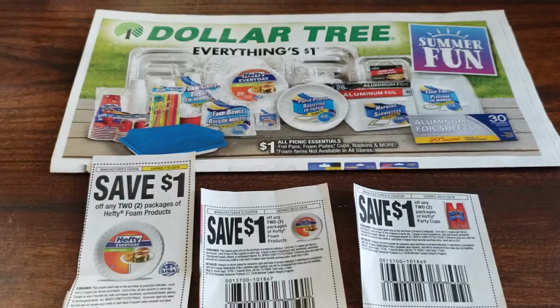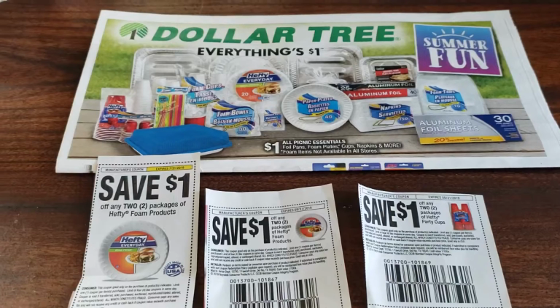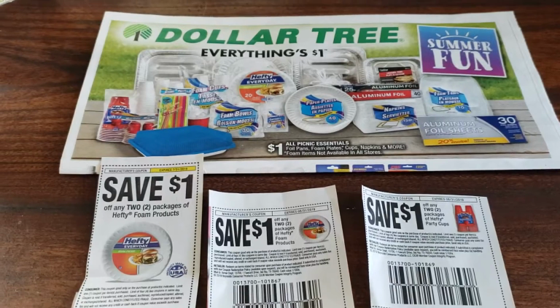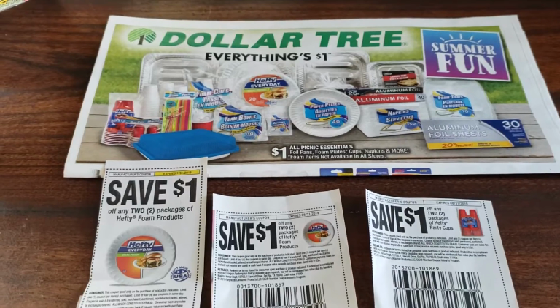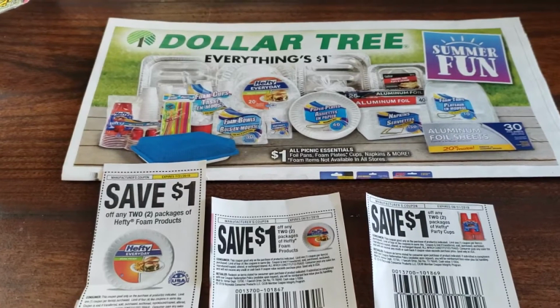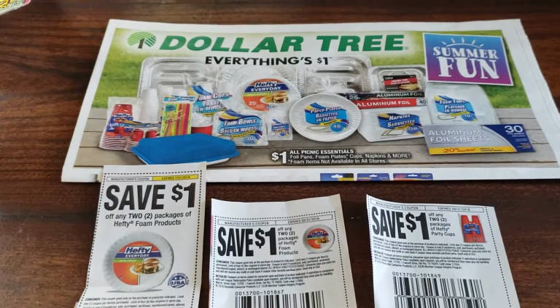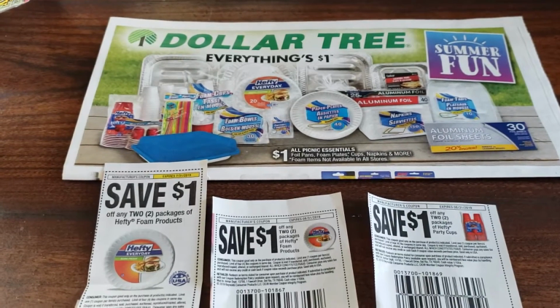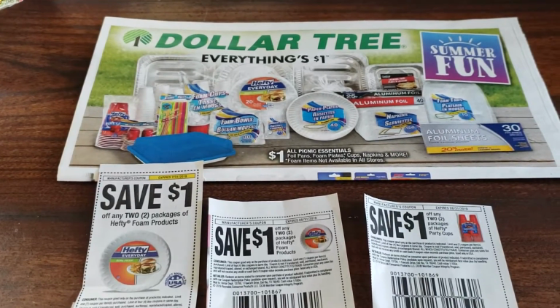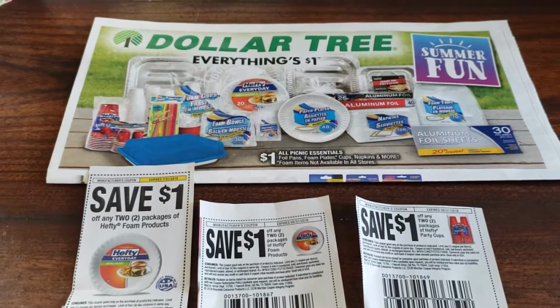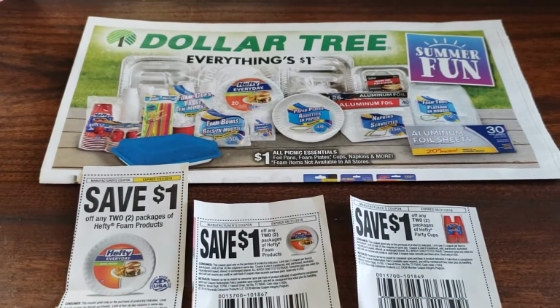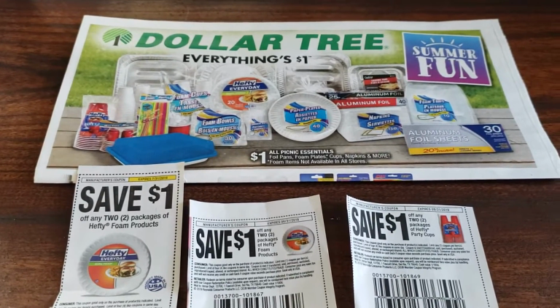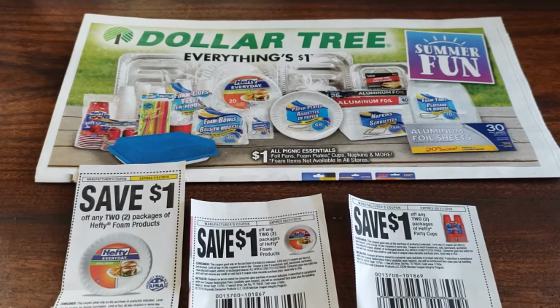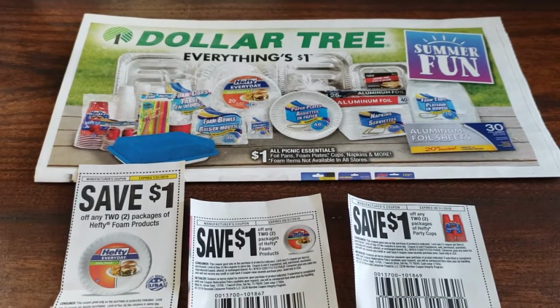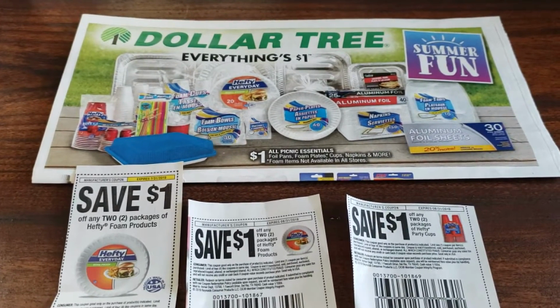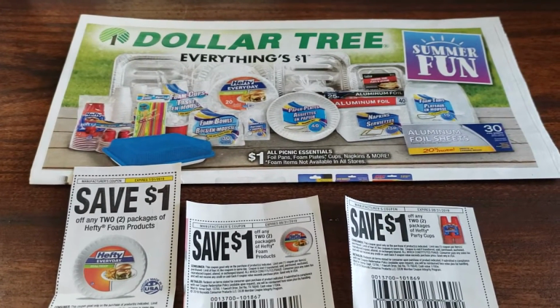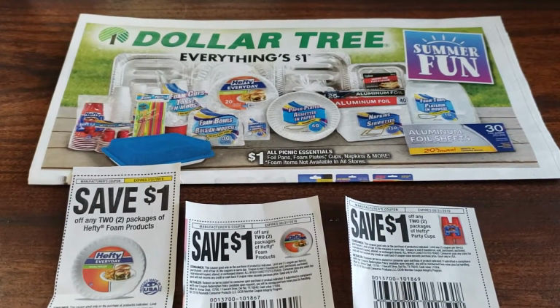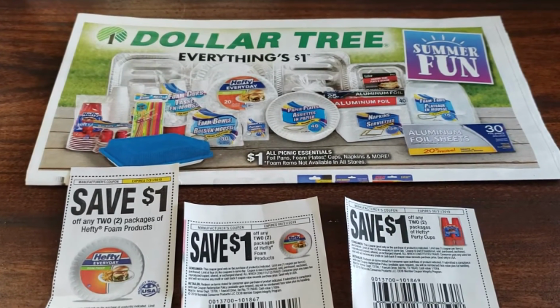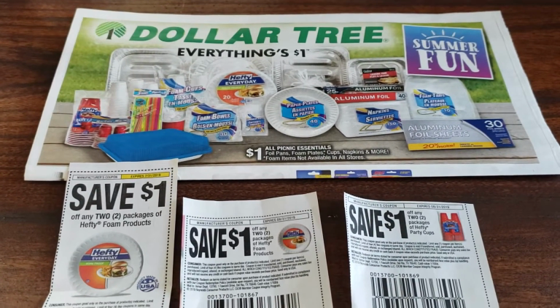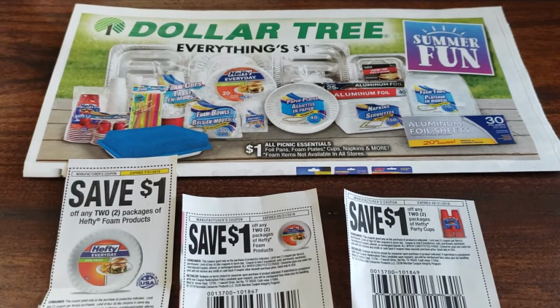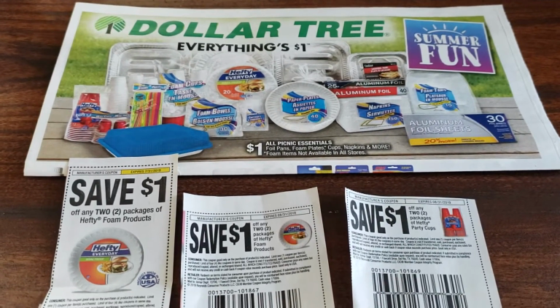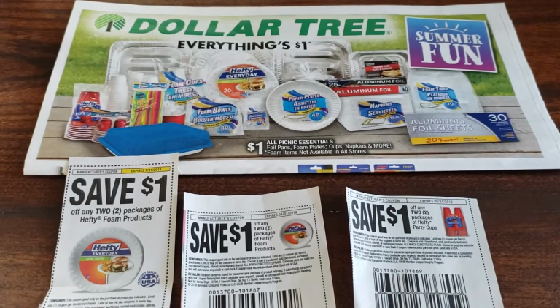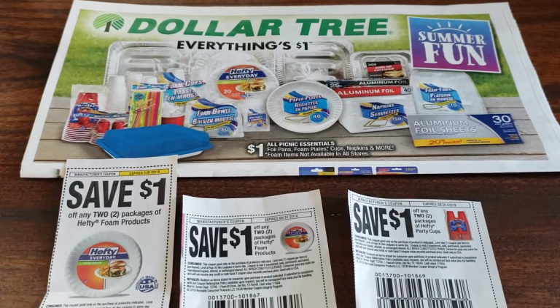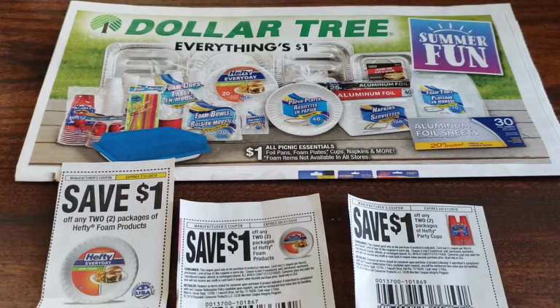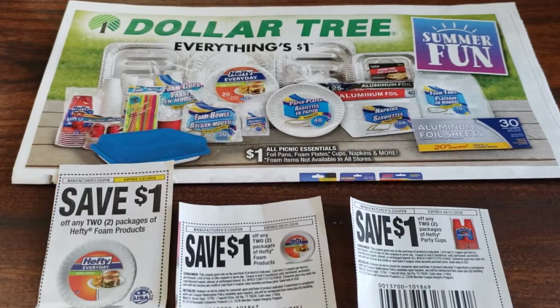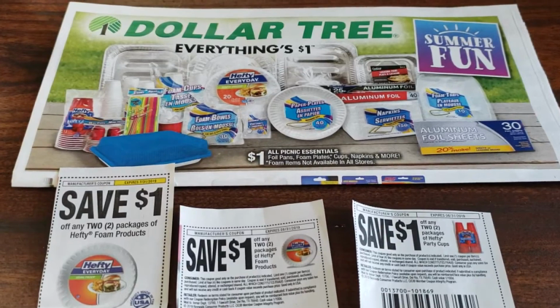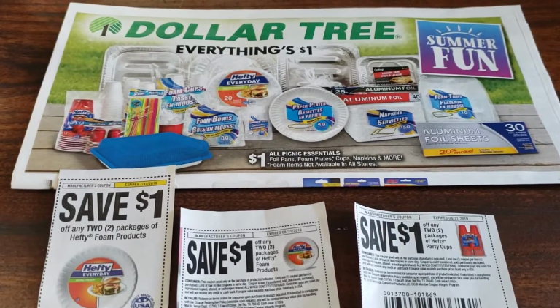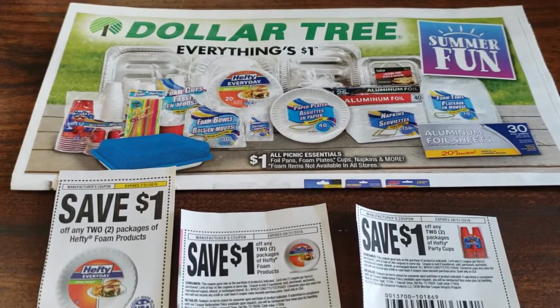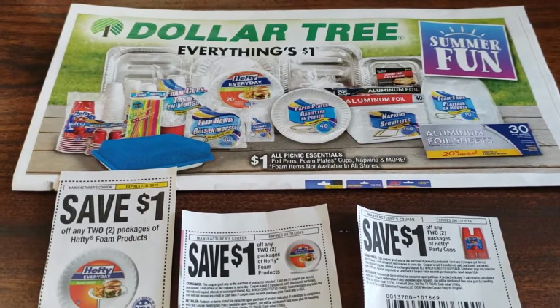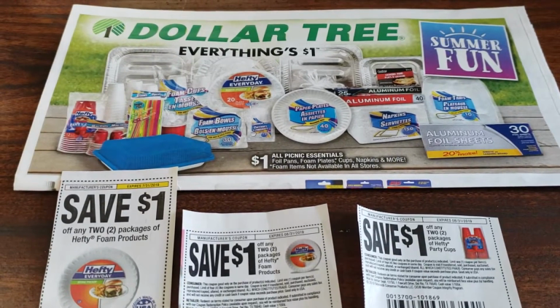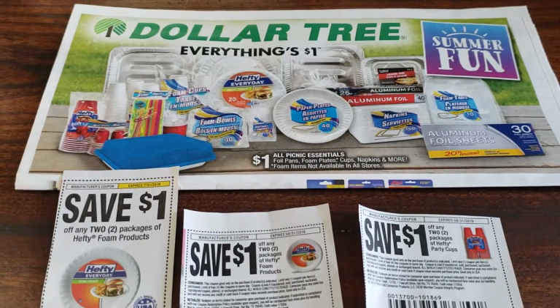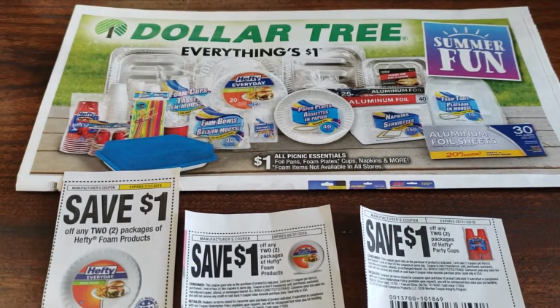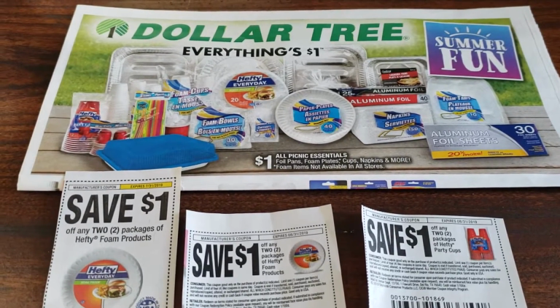Hi everyone, welcome back to Clipping for Coupons with Allie. I have a Dollar Tree deal for you guys.